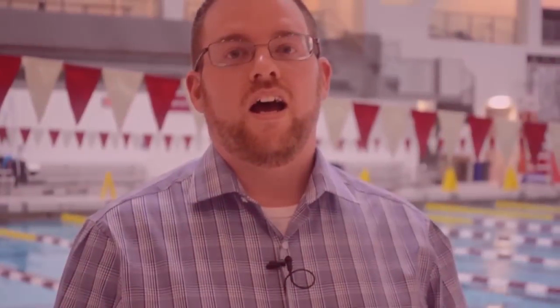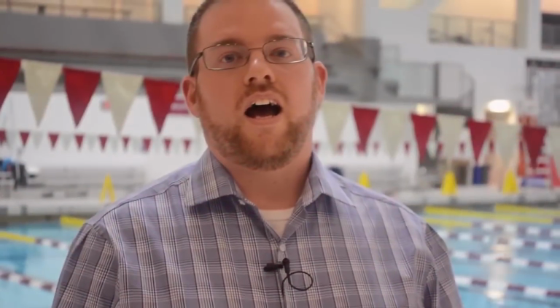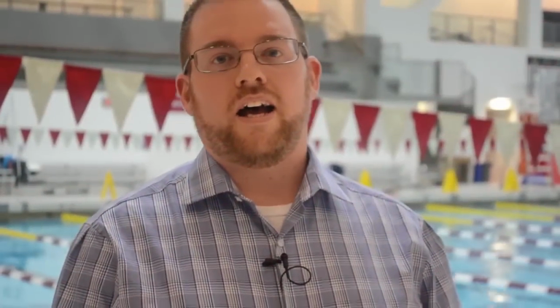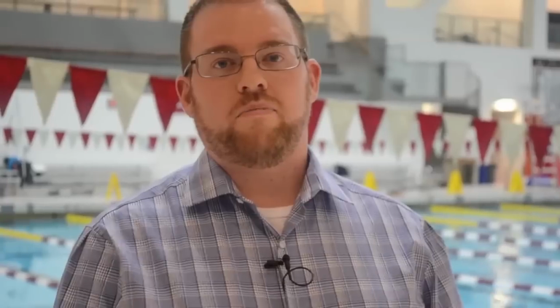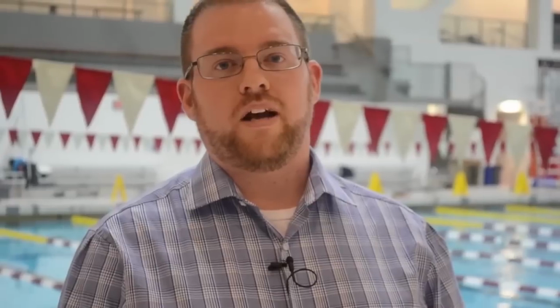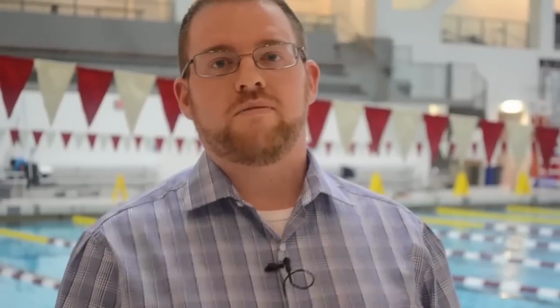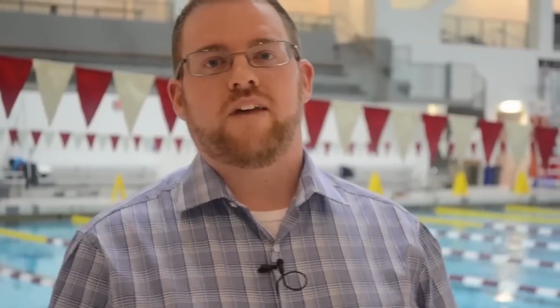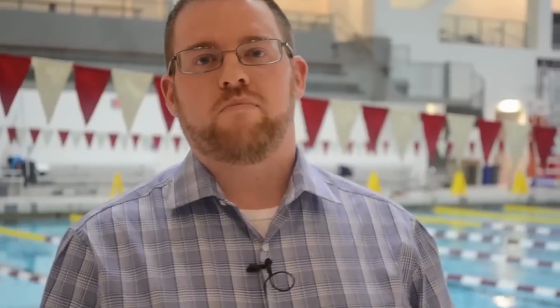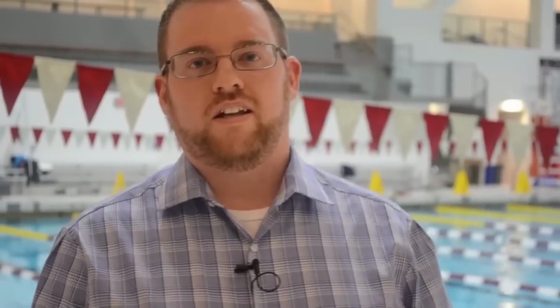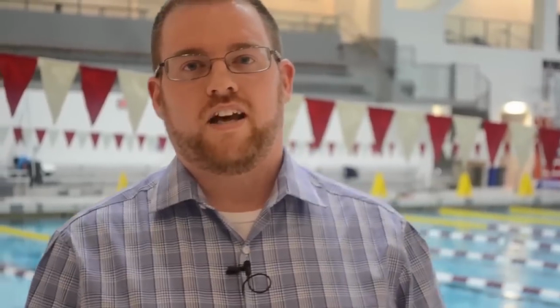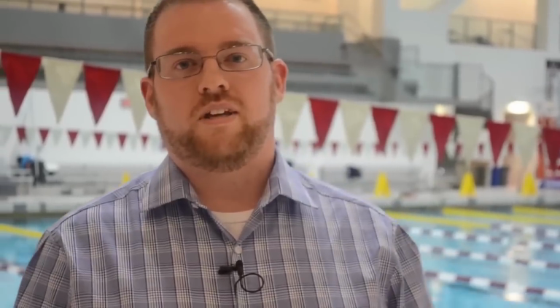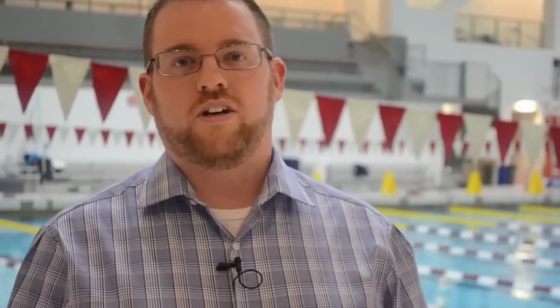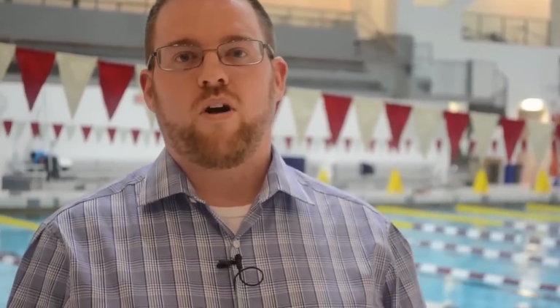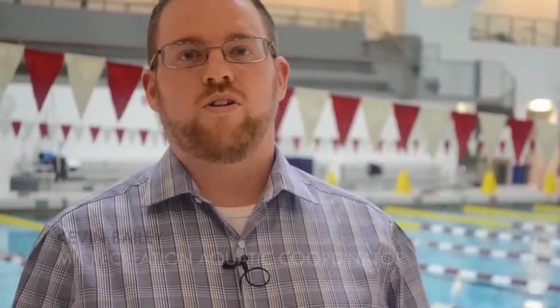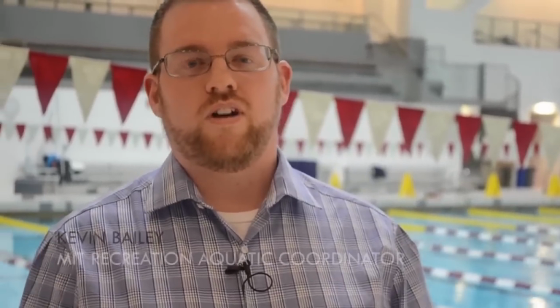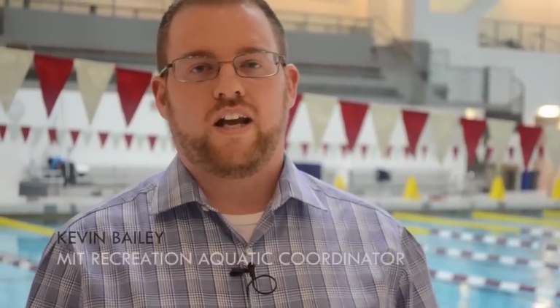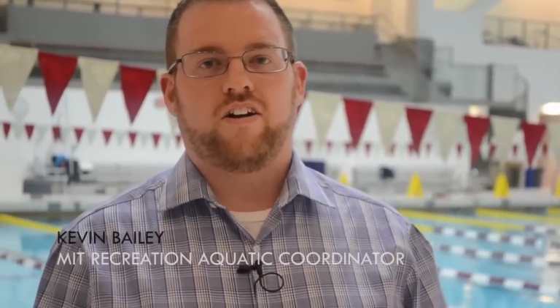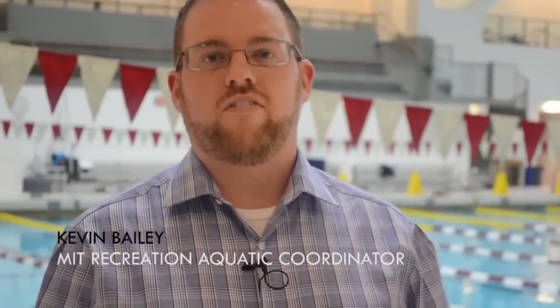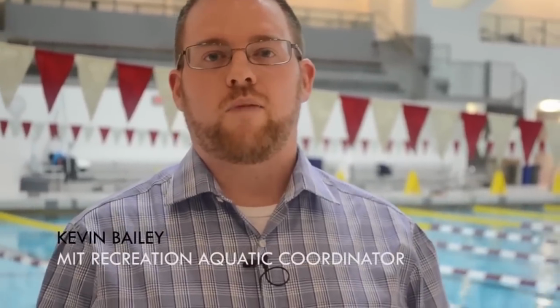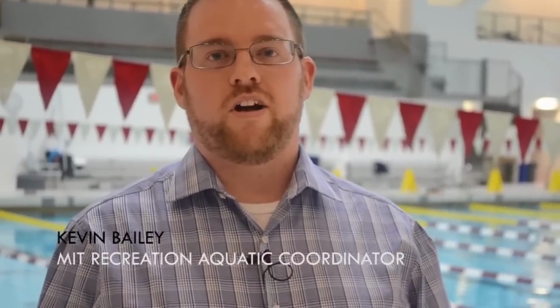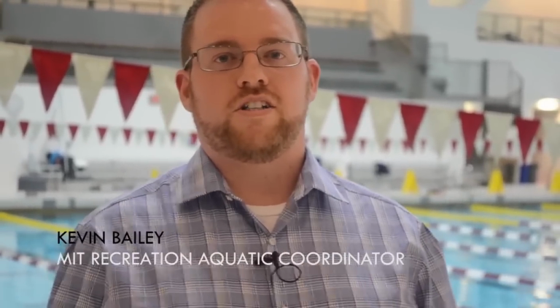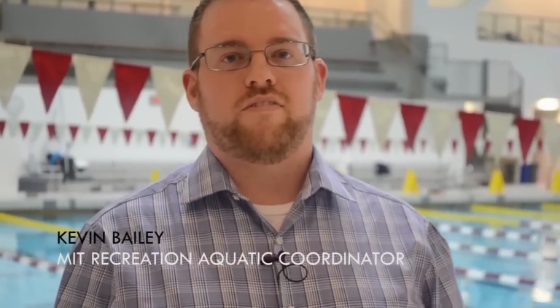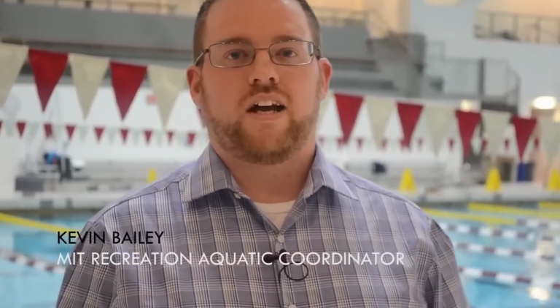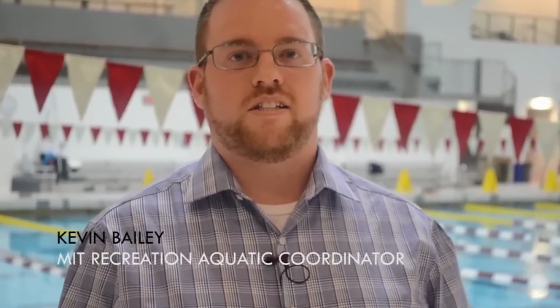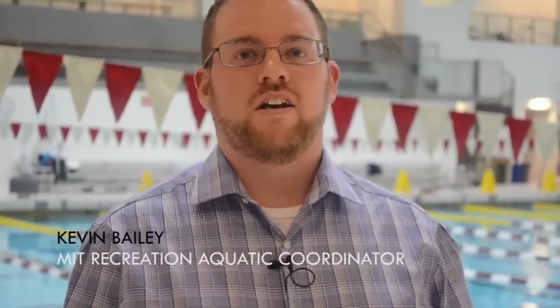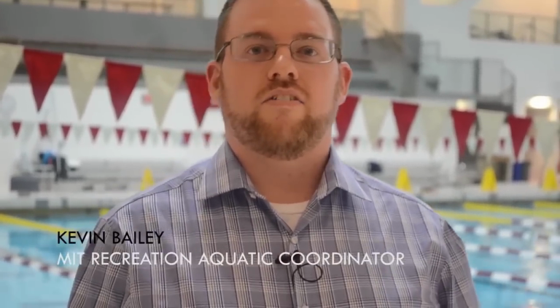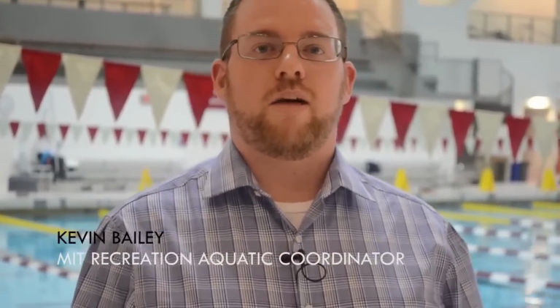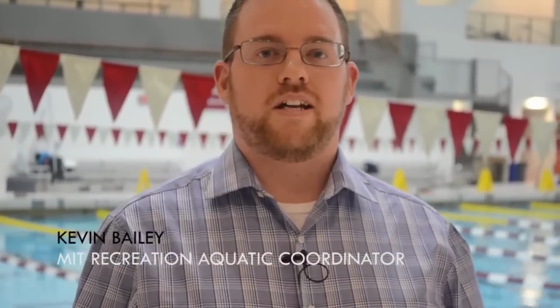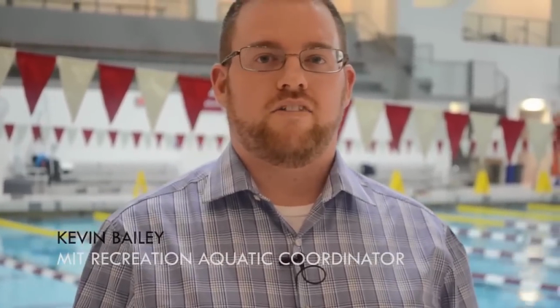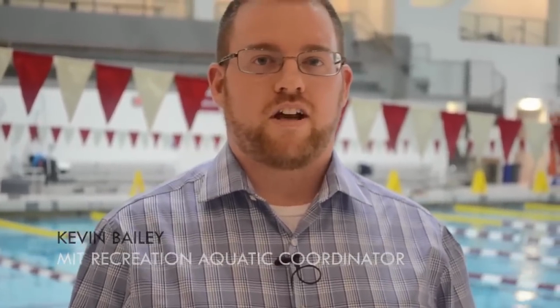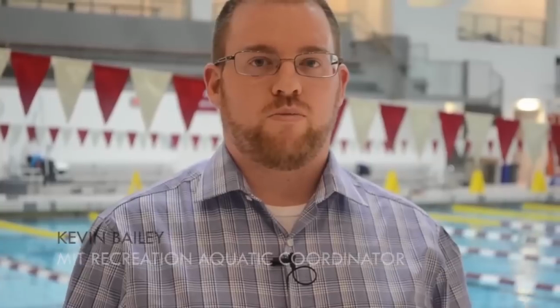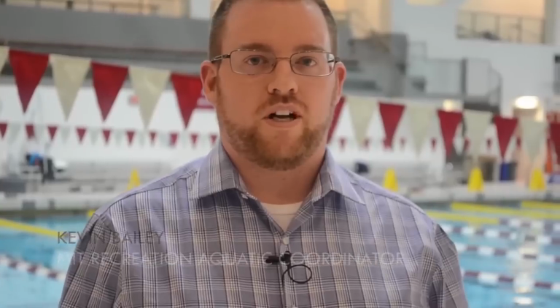Hi, my name is Kevin Bailey. I'm the aquatic coordinator of operations events for MIT Rec Sports.